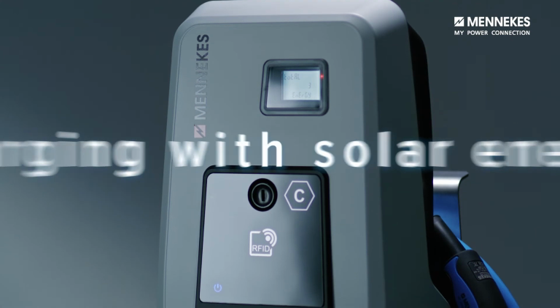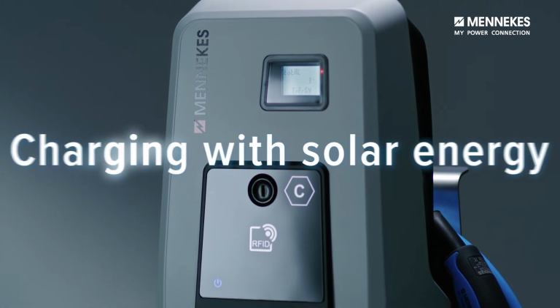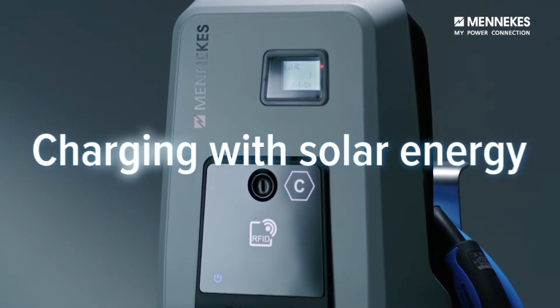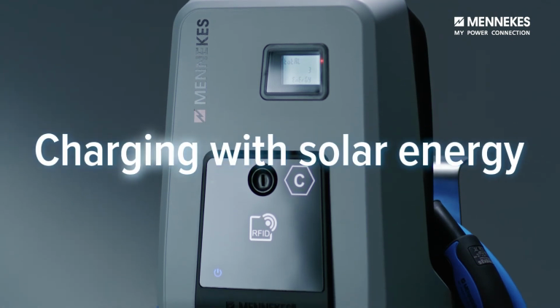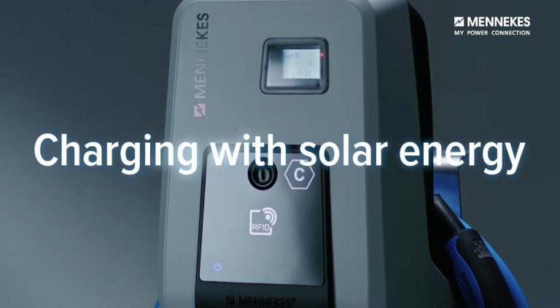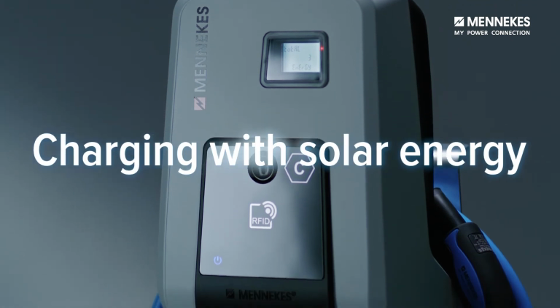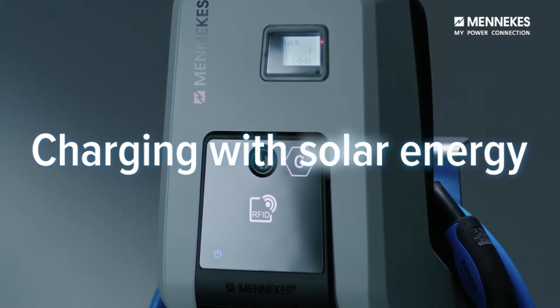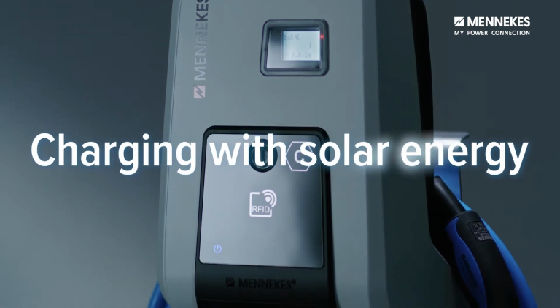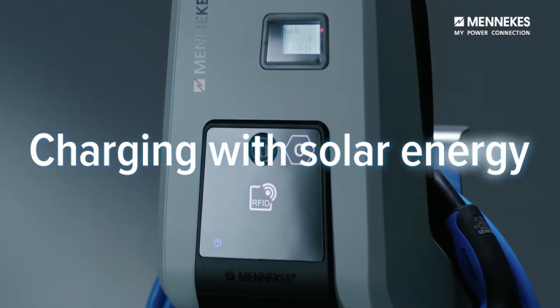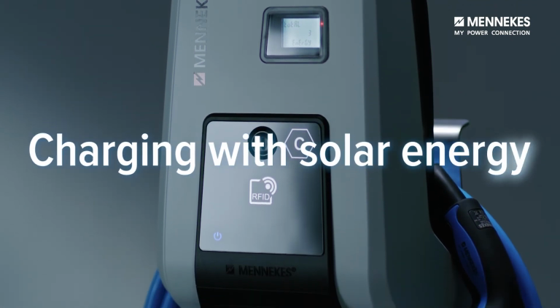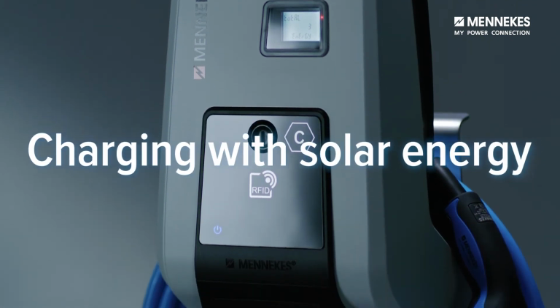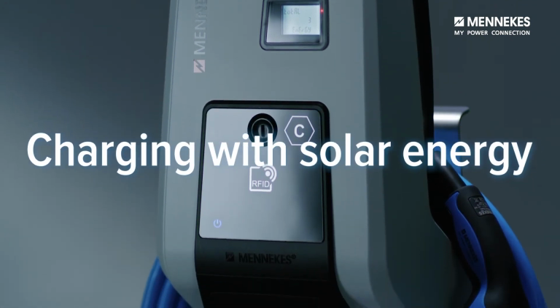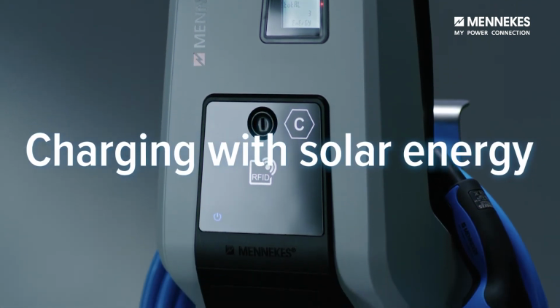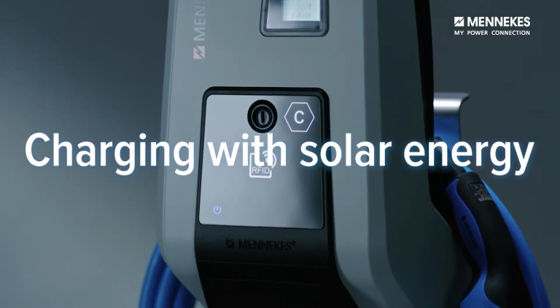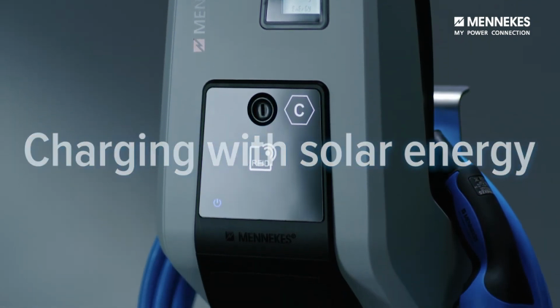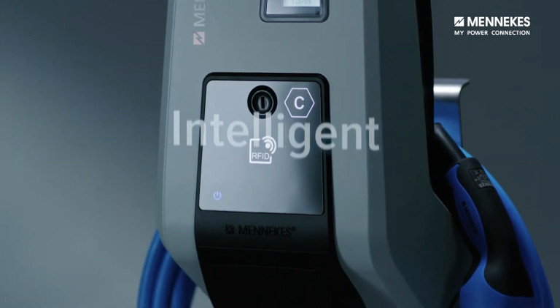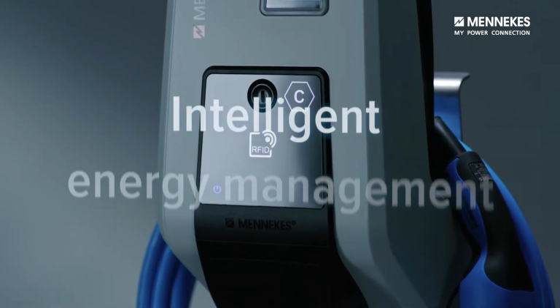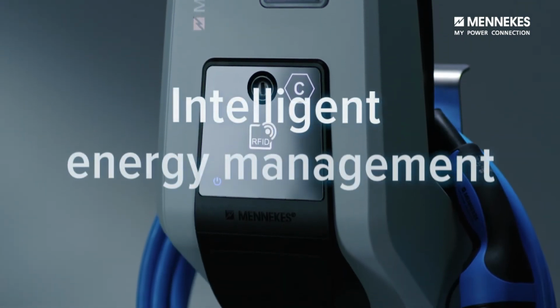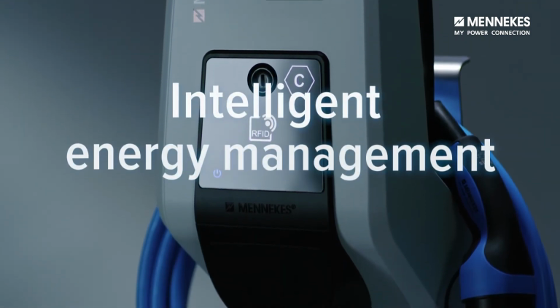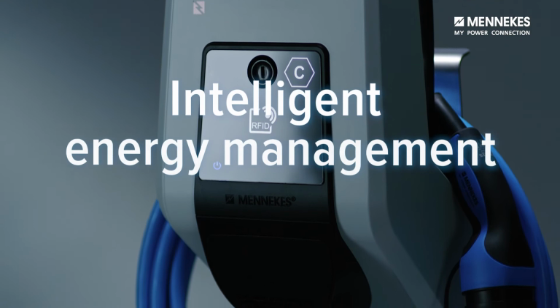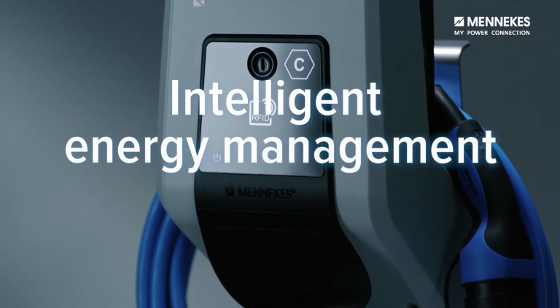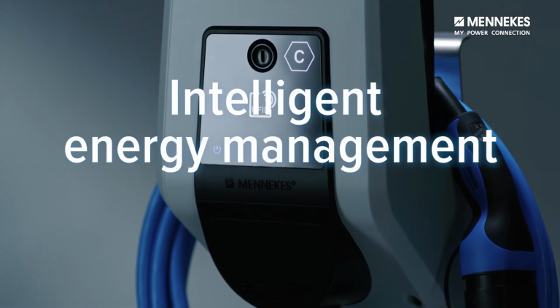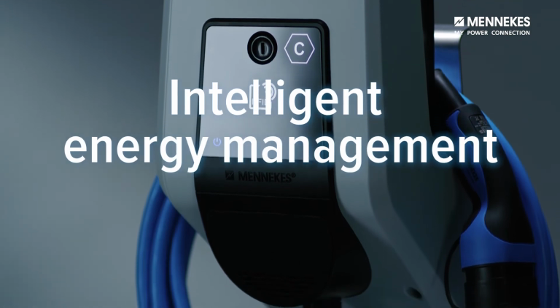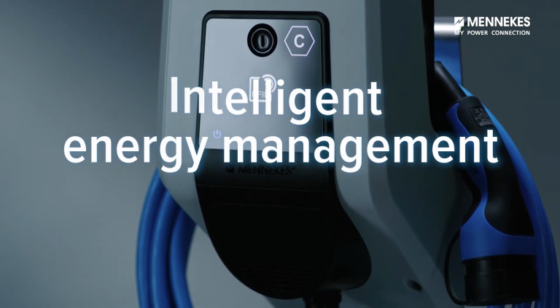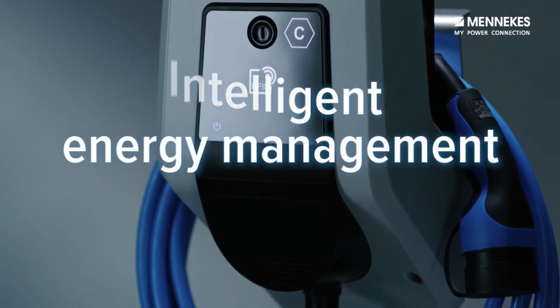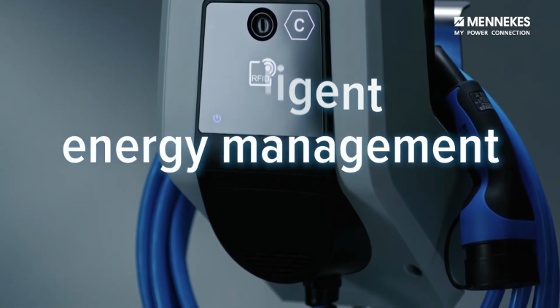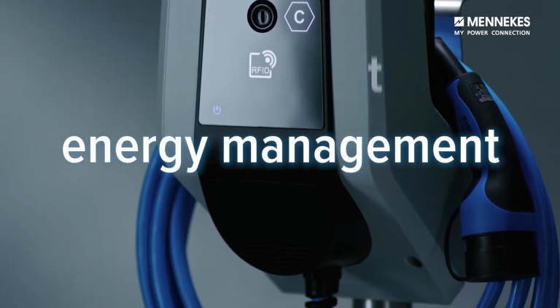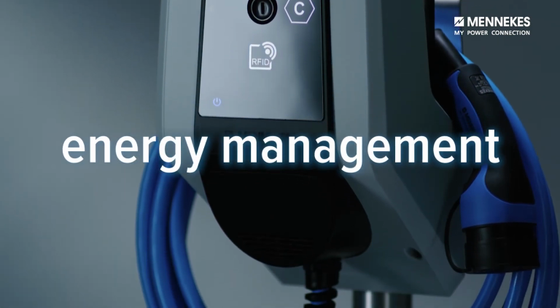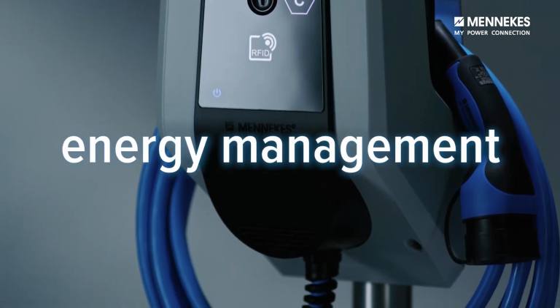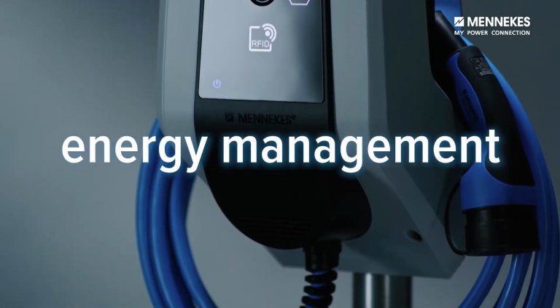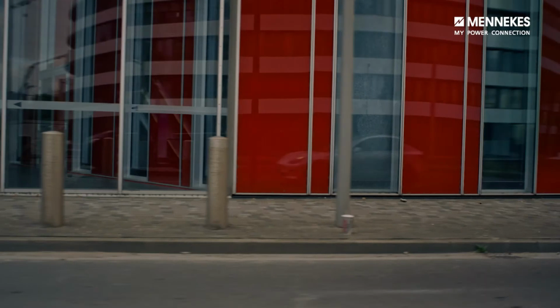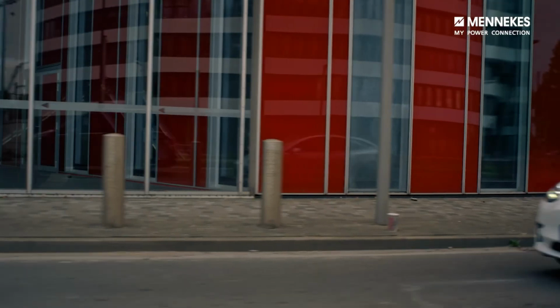The wall box can be intelligently networked with your home energy management system, so that you can utilize the energy cost-effectively and charge the car with the solar power generated at your home.